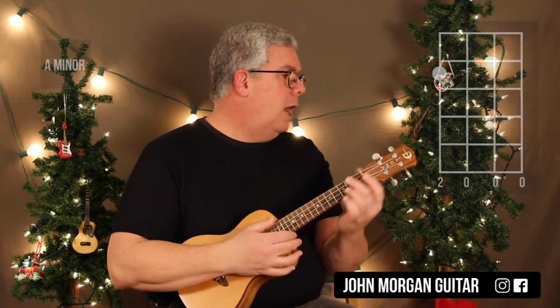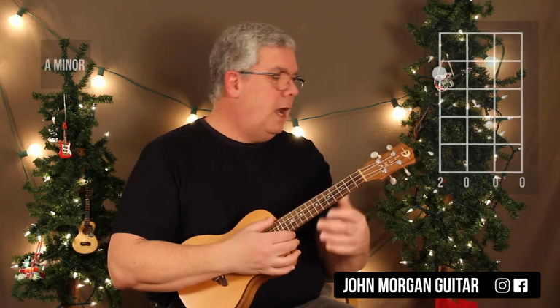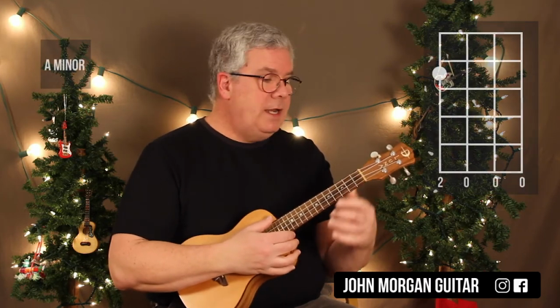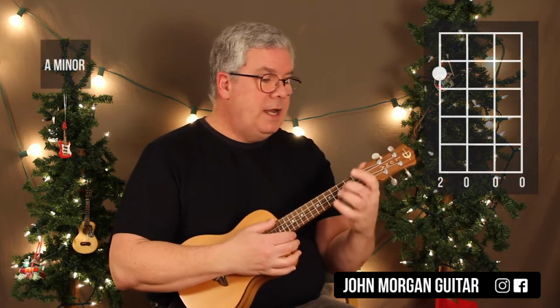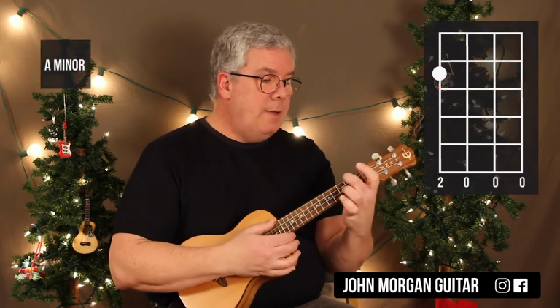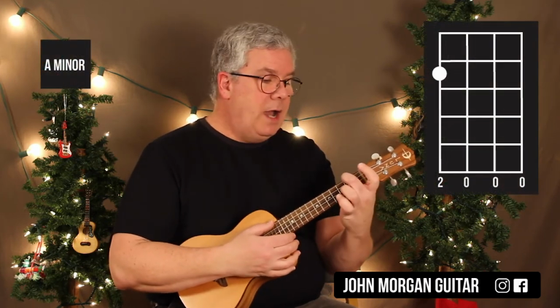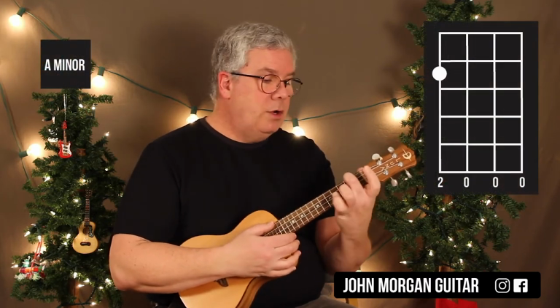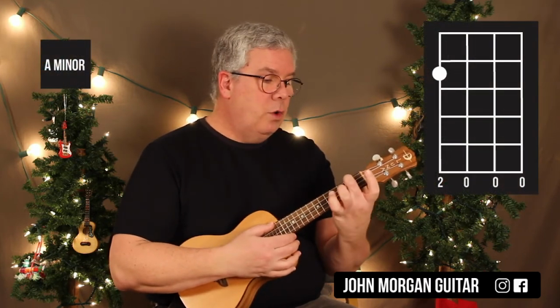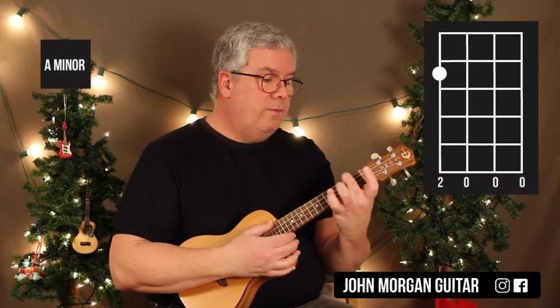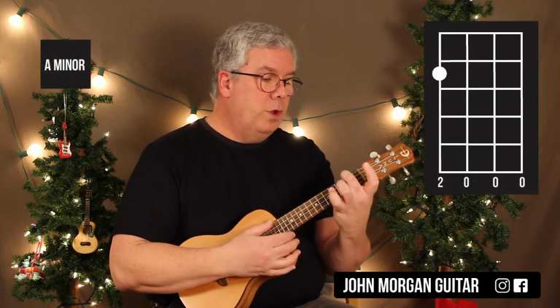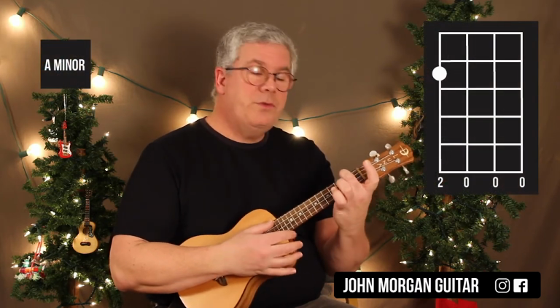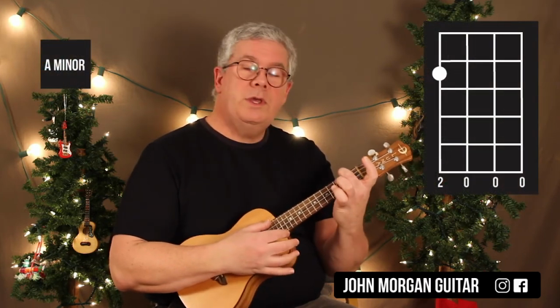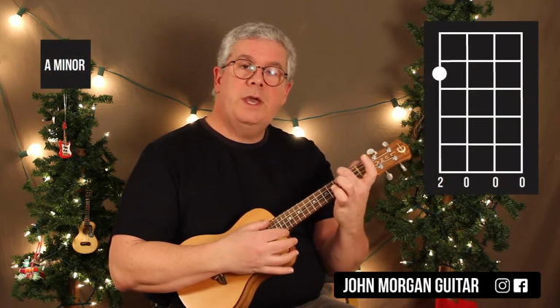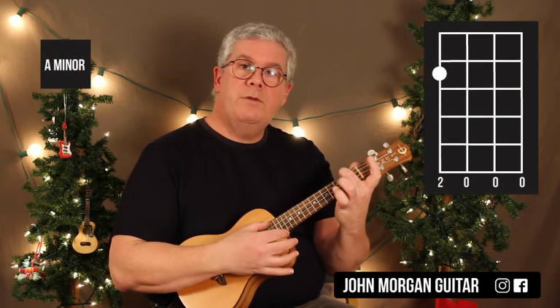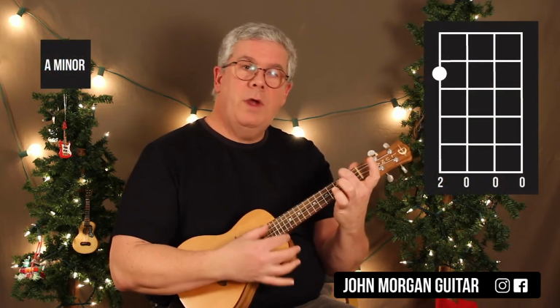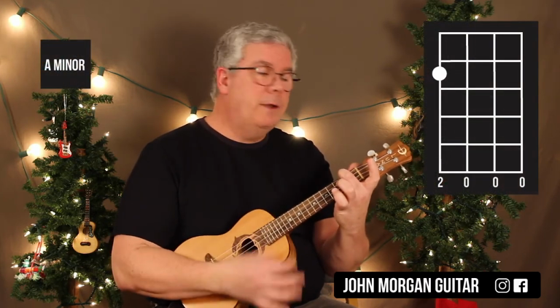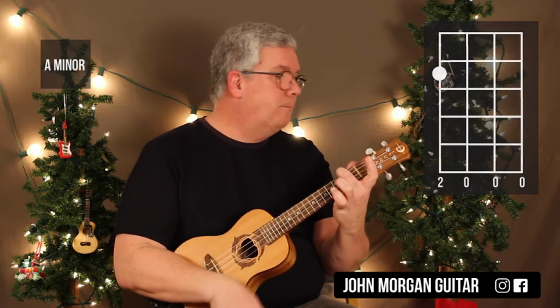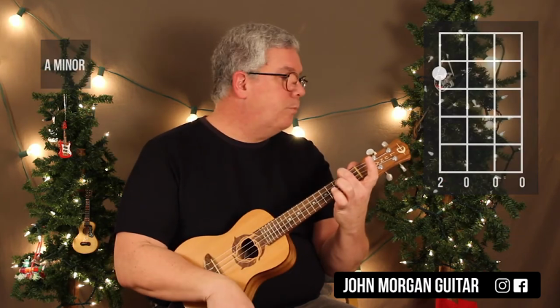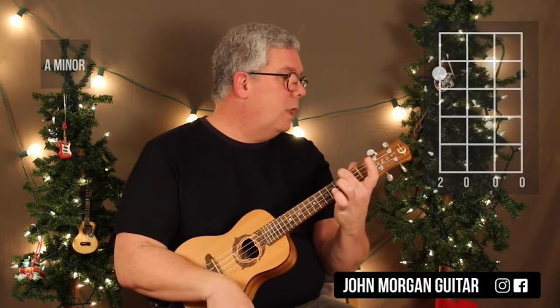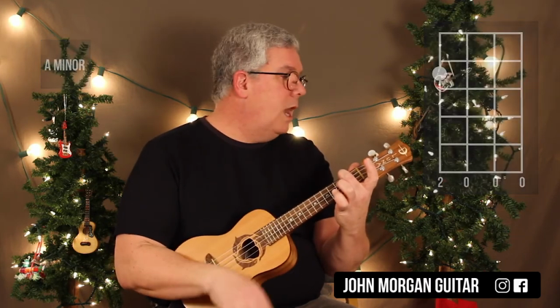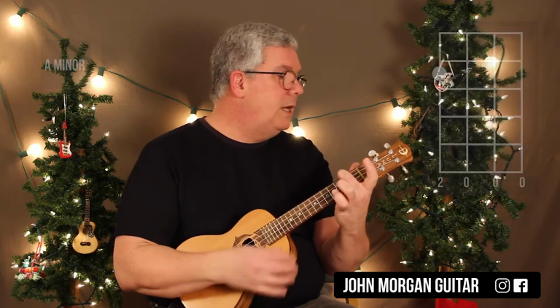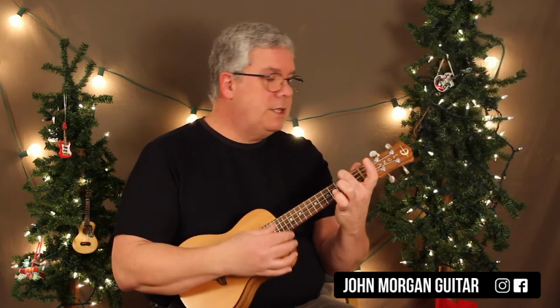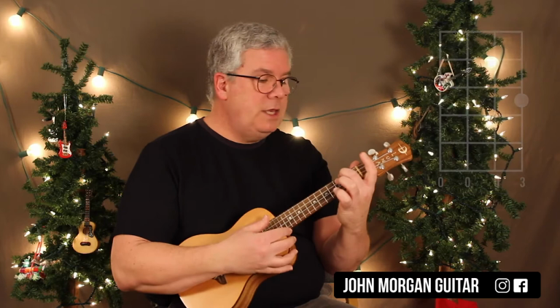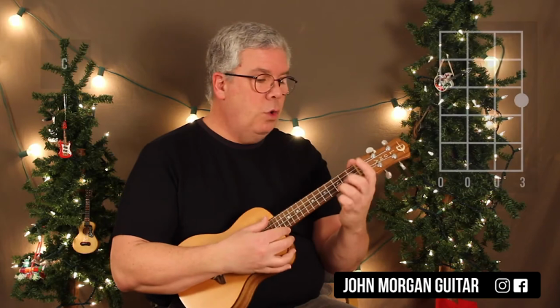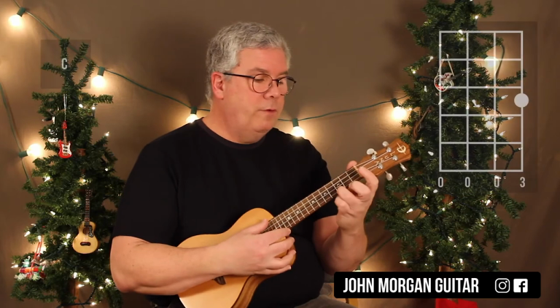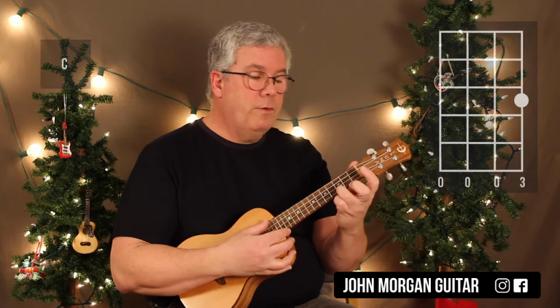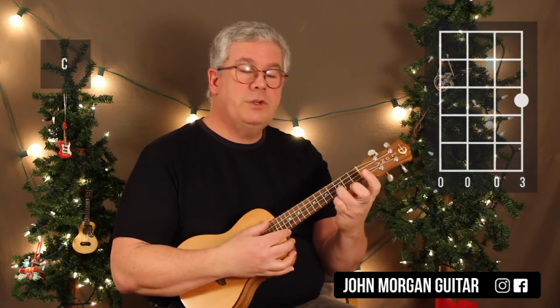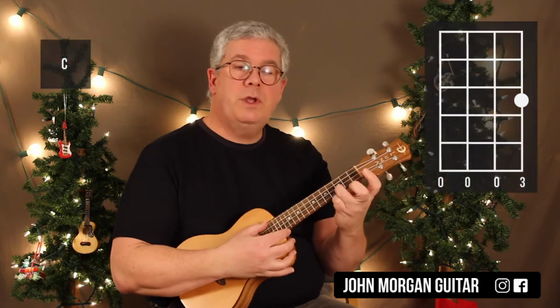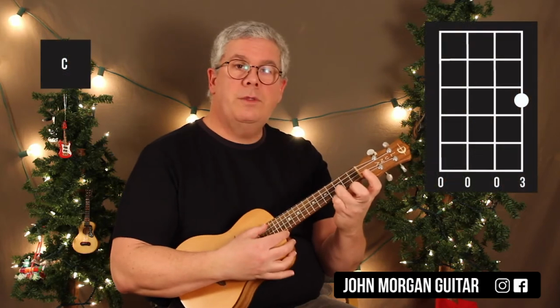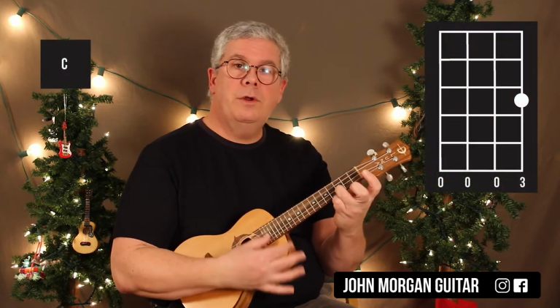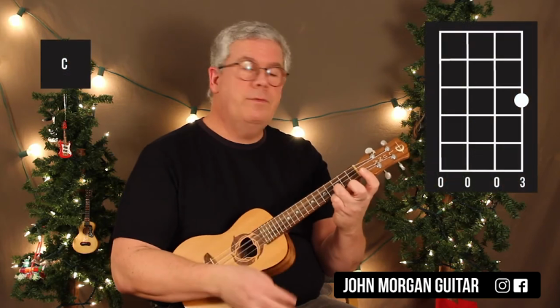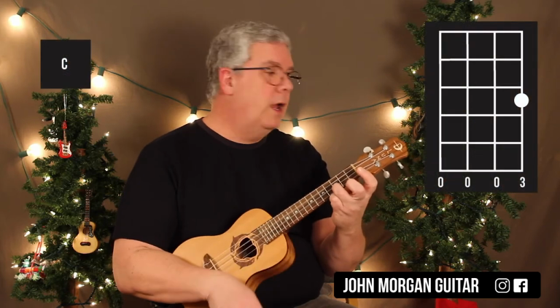I need an A minor chord: 4th string, 2nd fret. I need a C chord: 1st string, 3rd fret.